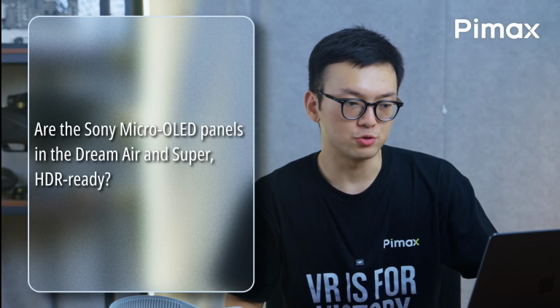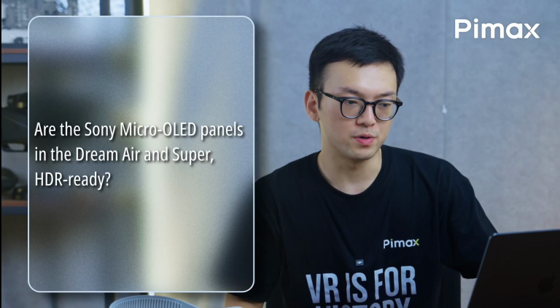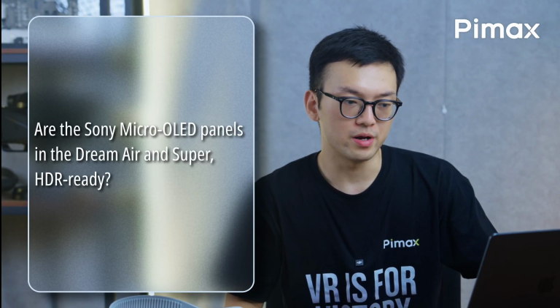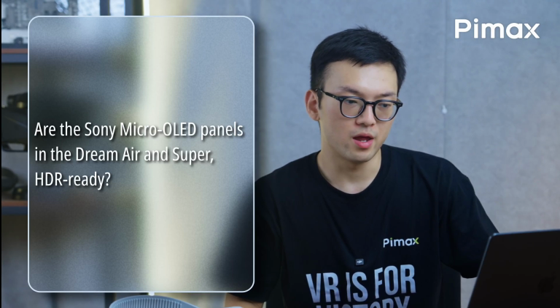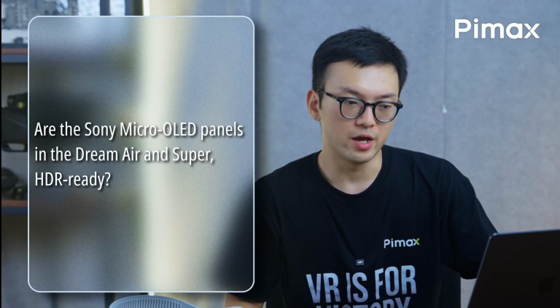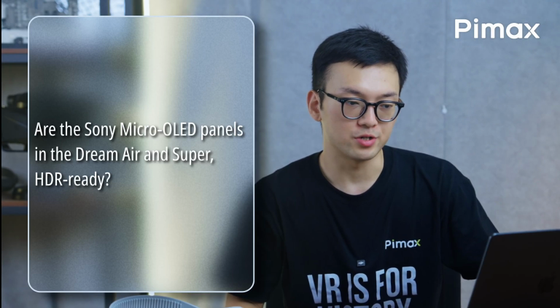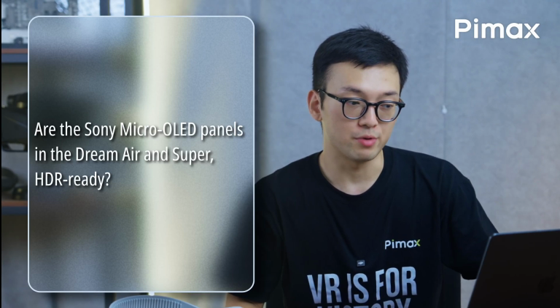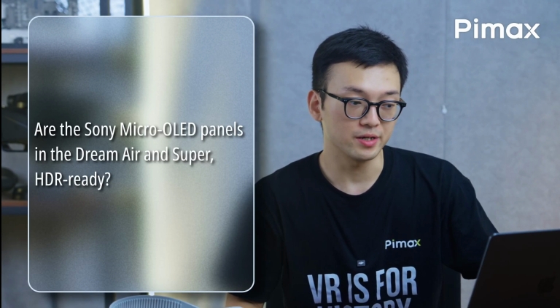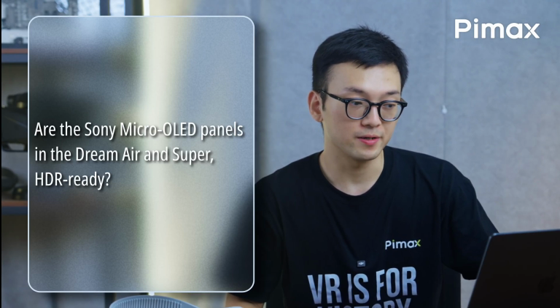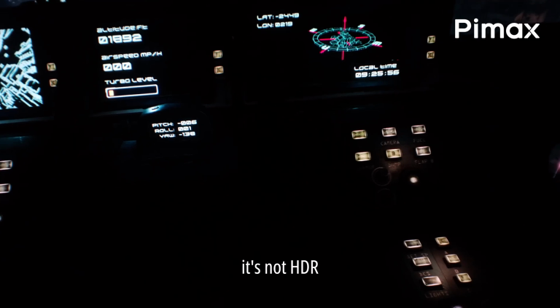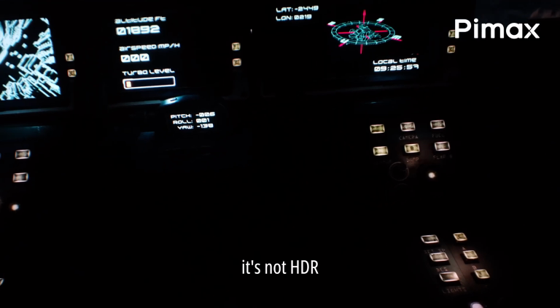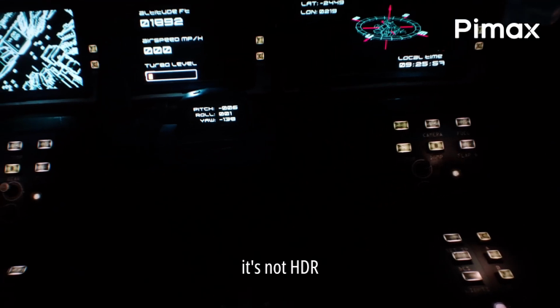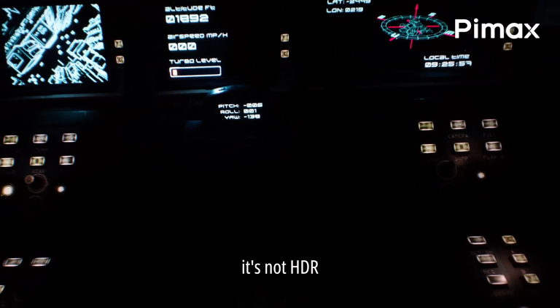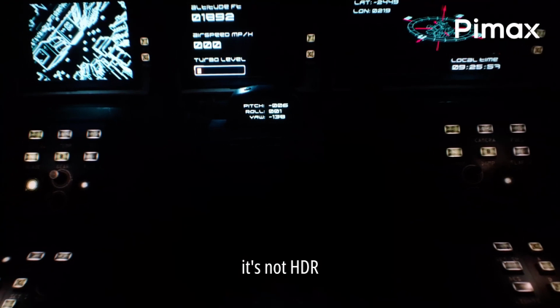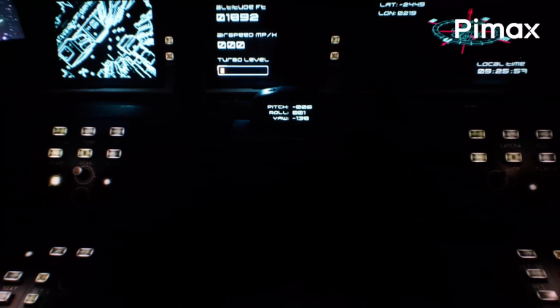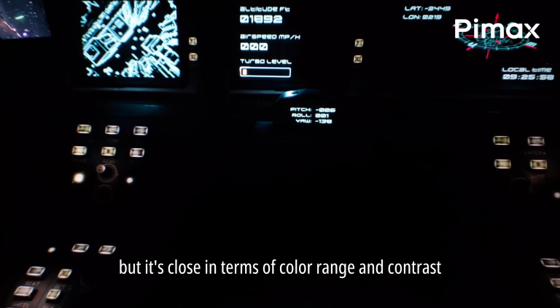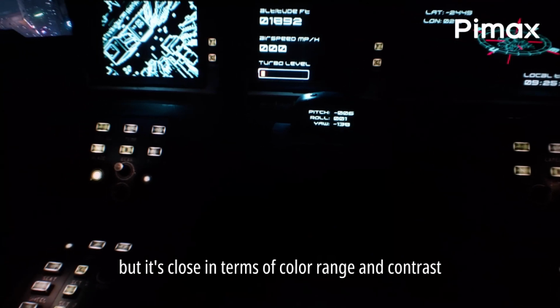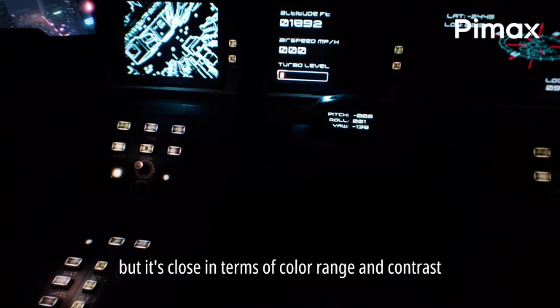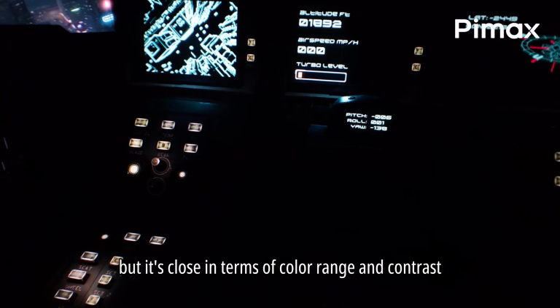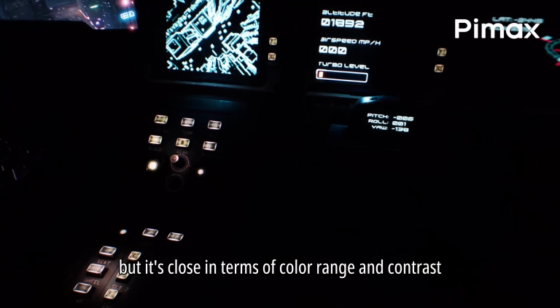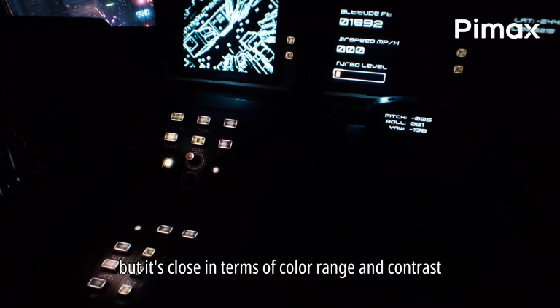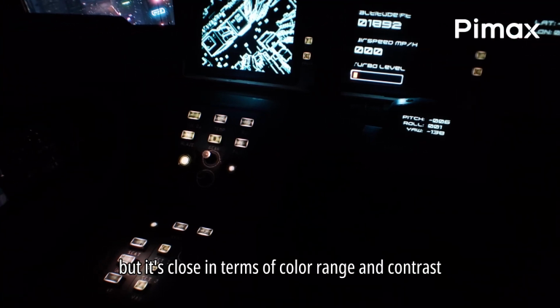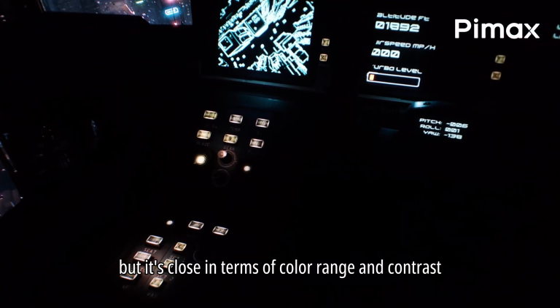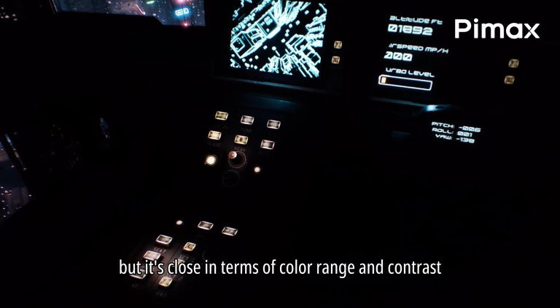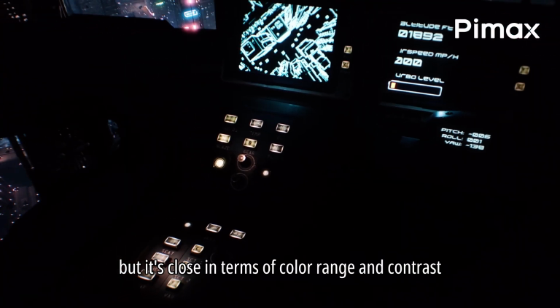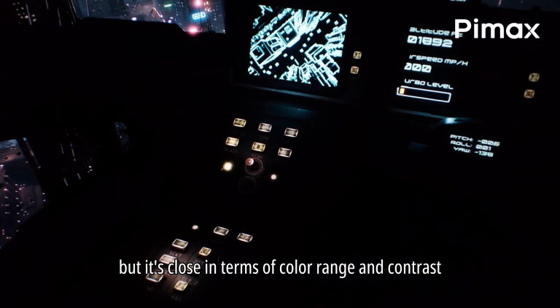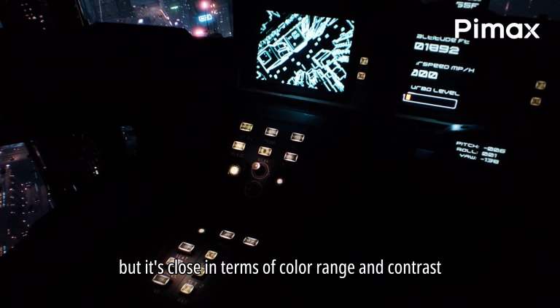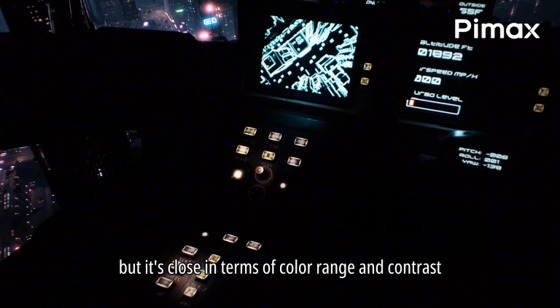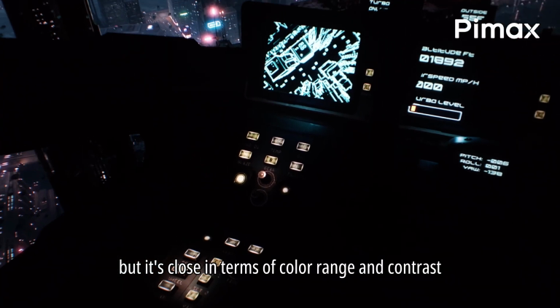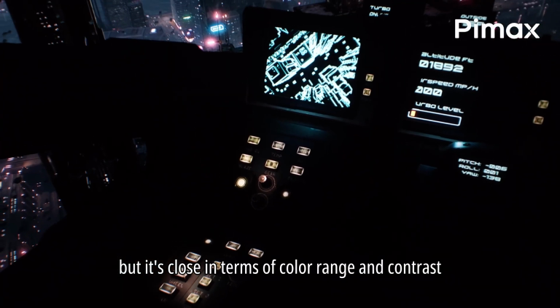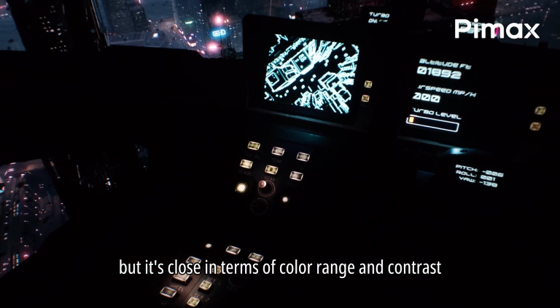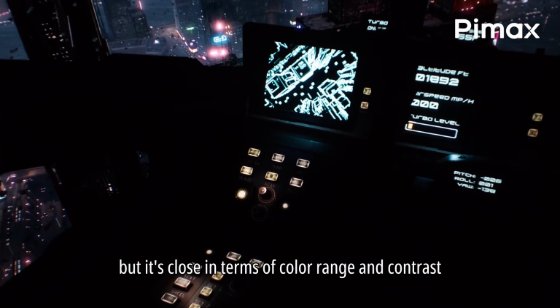Are the Sony Micro OLED panels in the Dream Air and Super HDR ready? It's not HDR, but it is close in terms of color range and contrast.